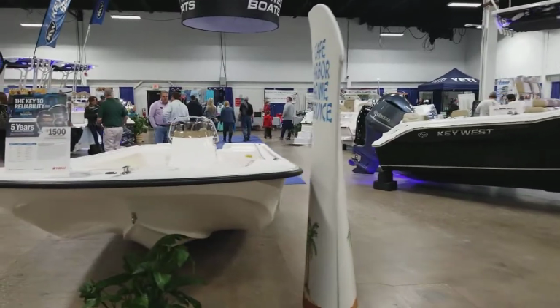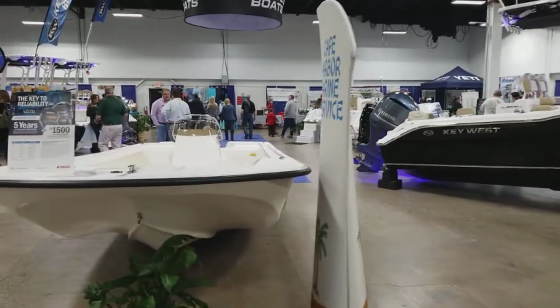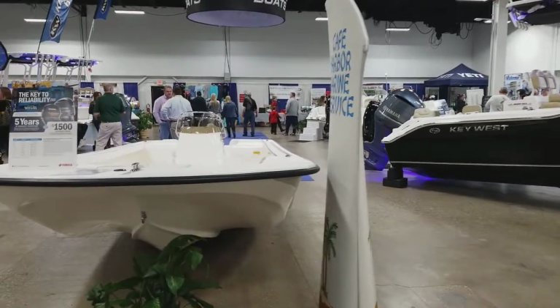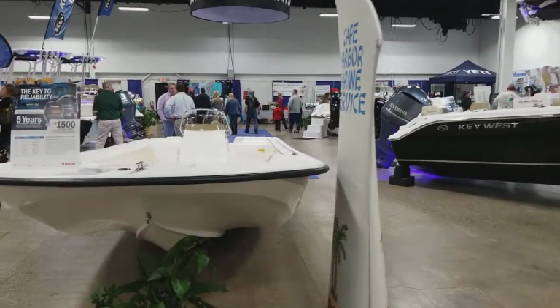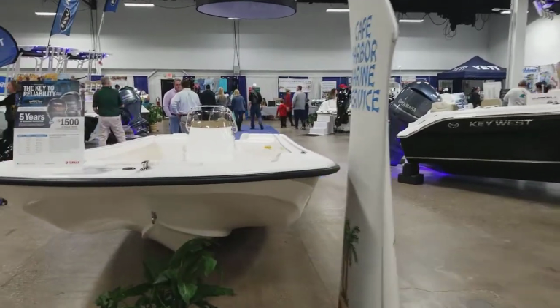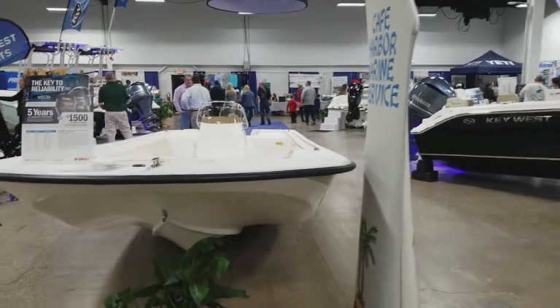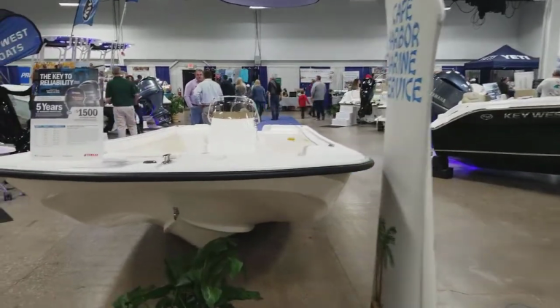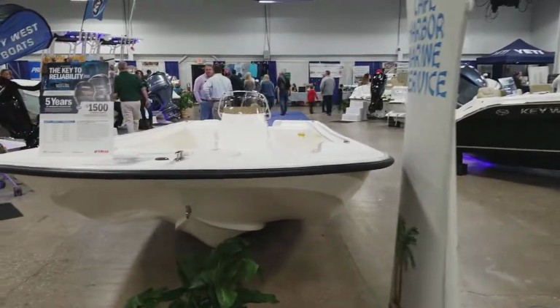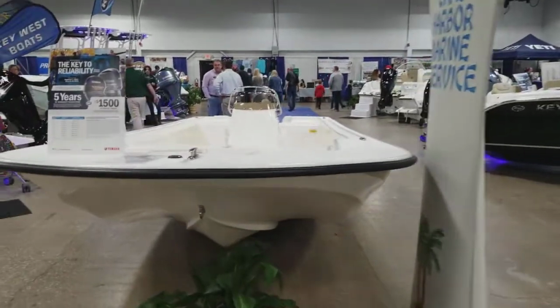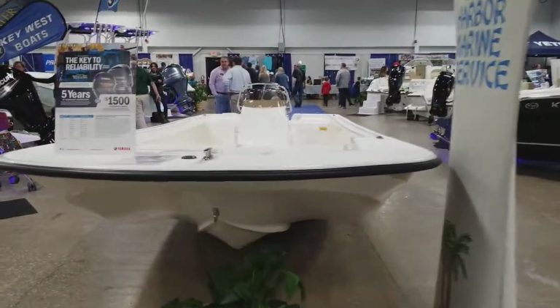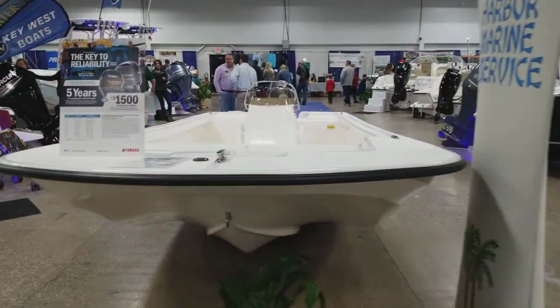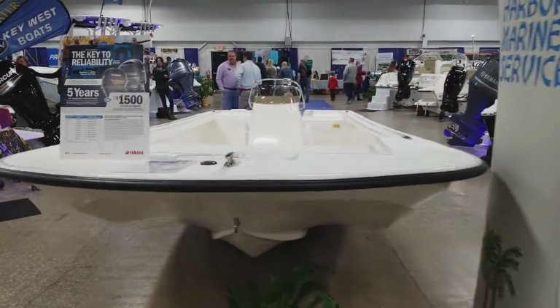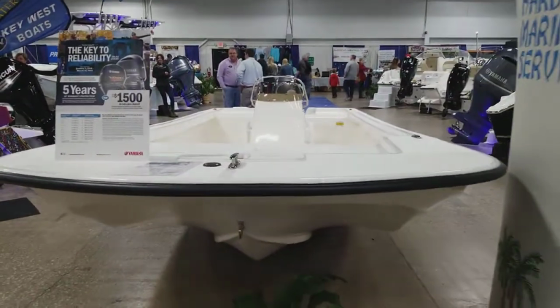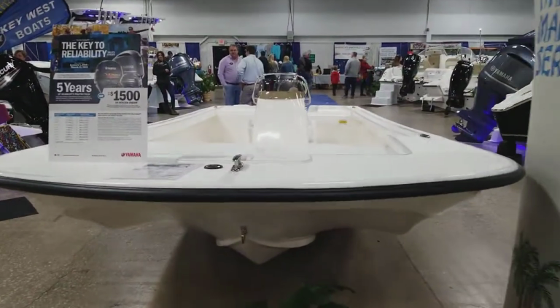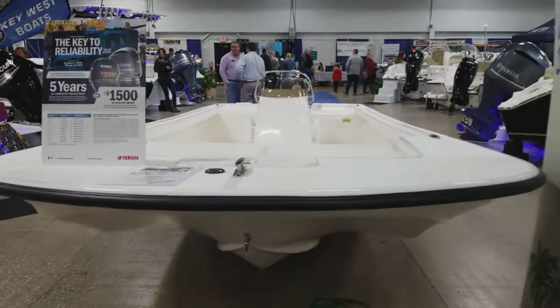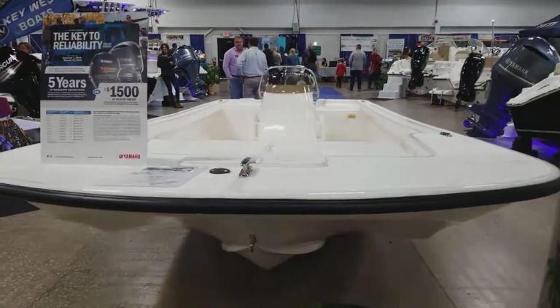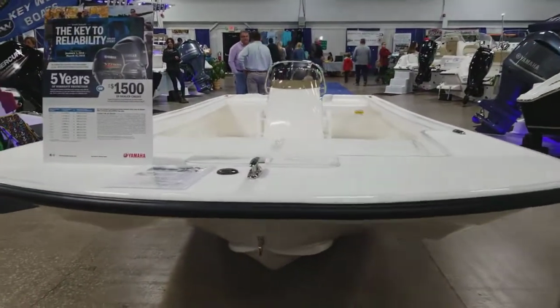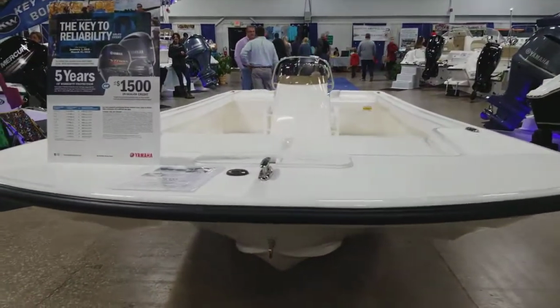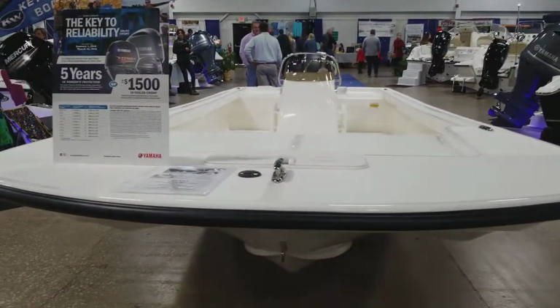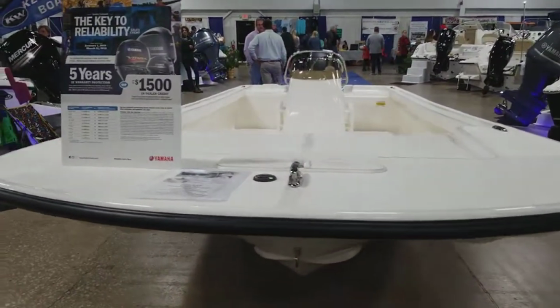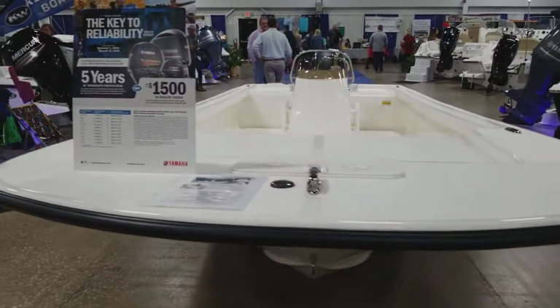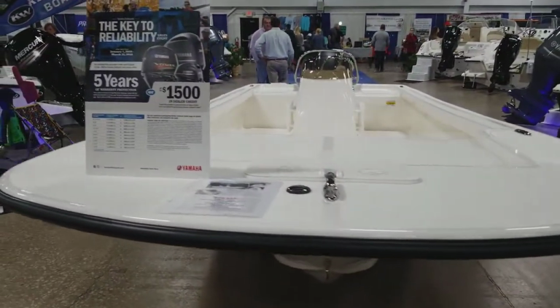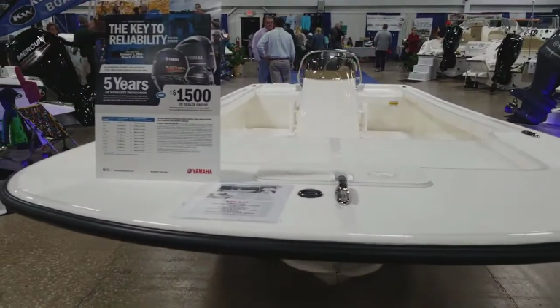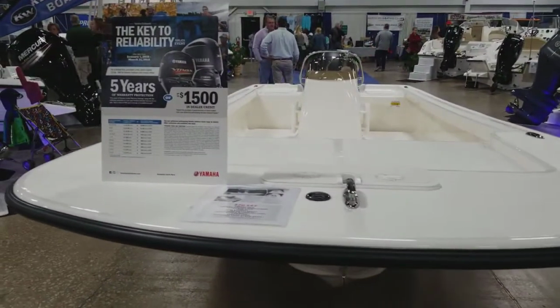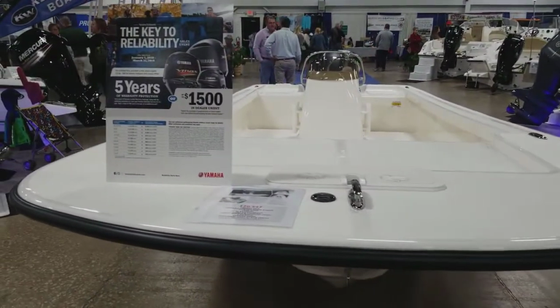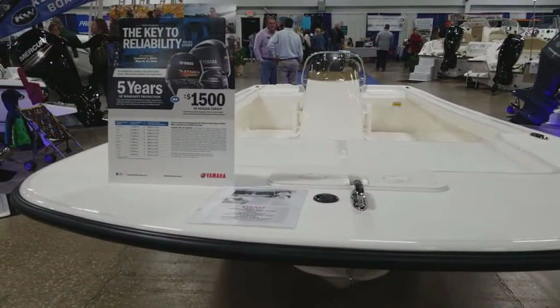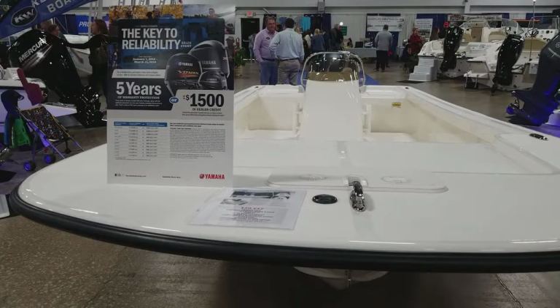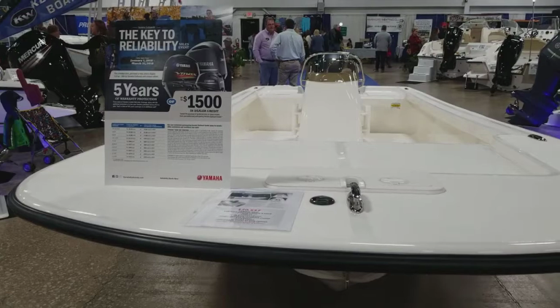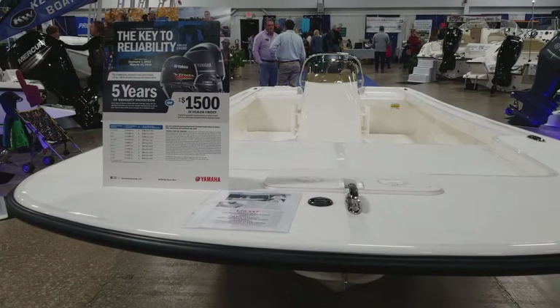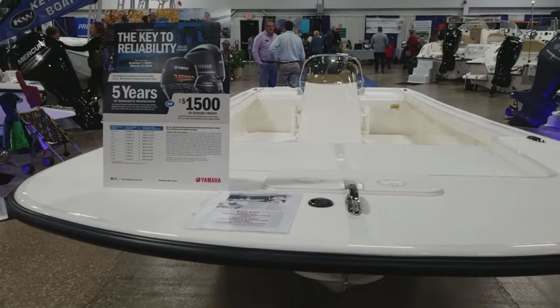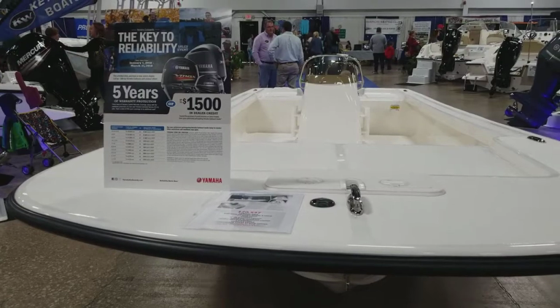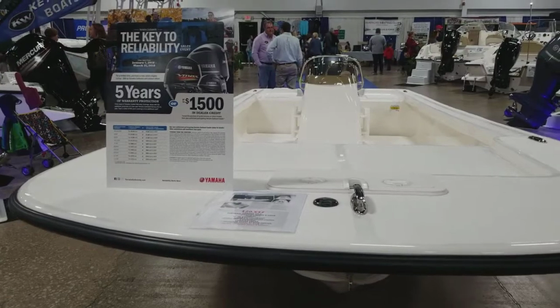I call this the bathtub boat. It just looks like a giant bathtub to me.